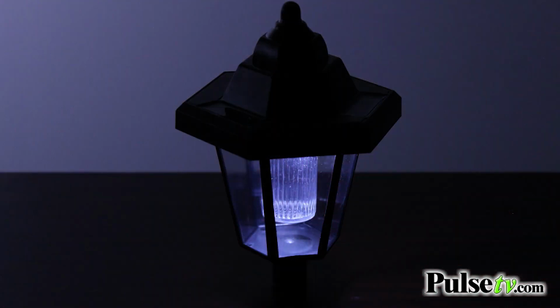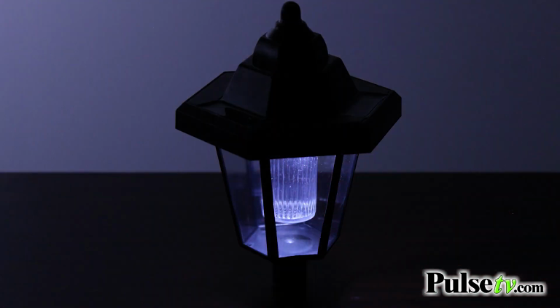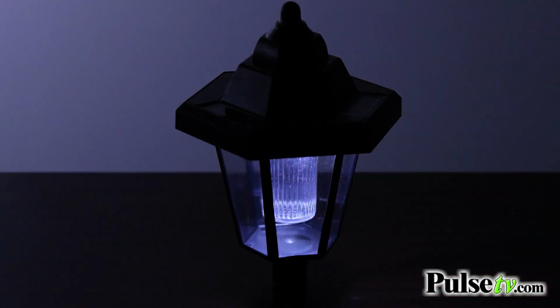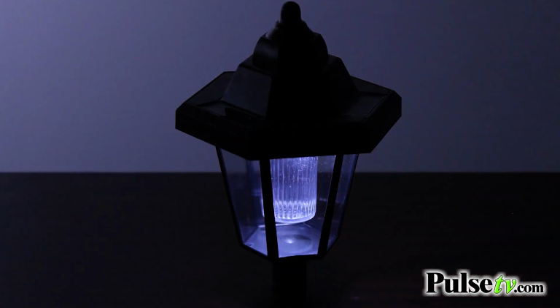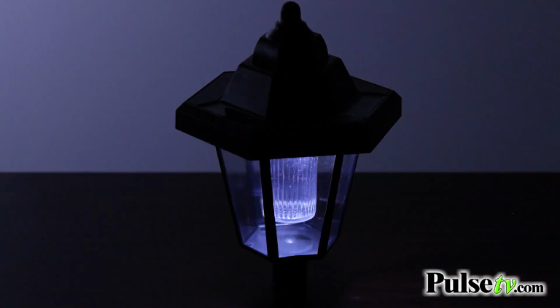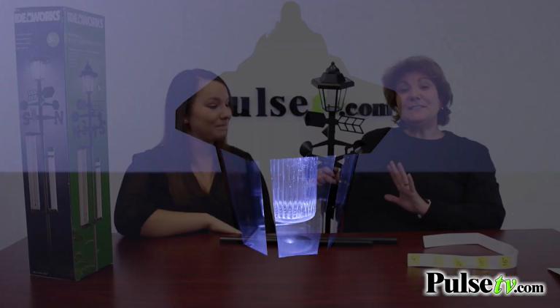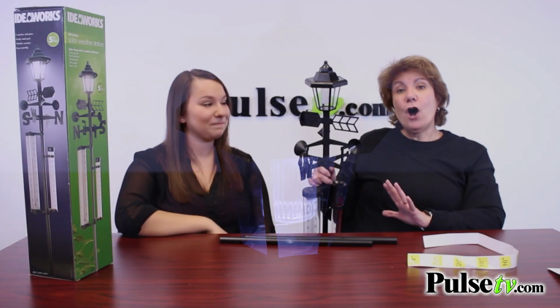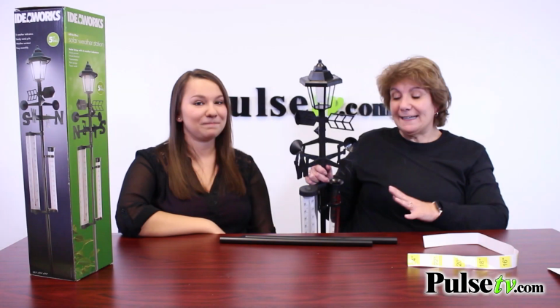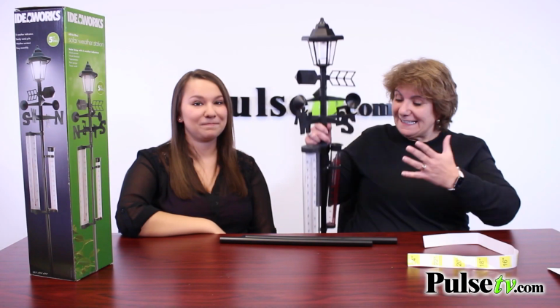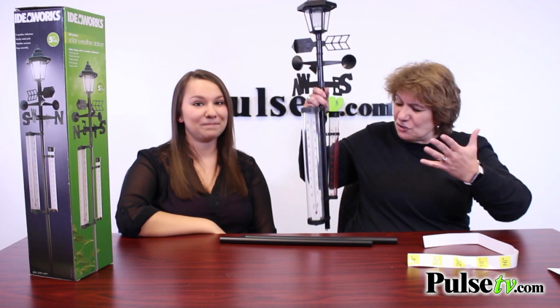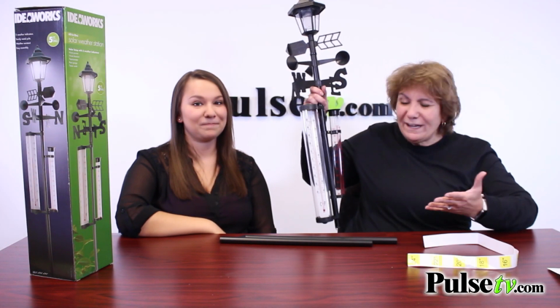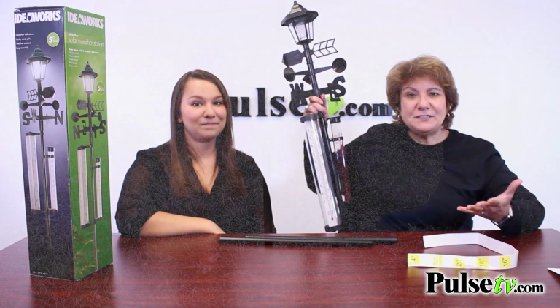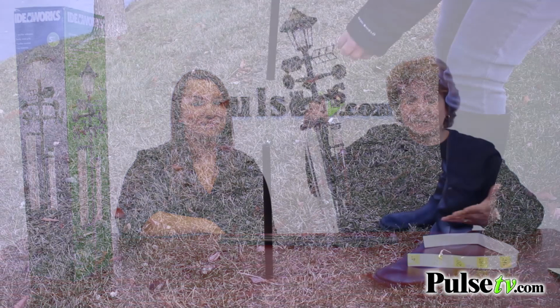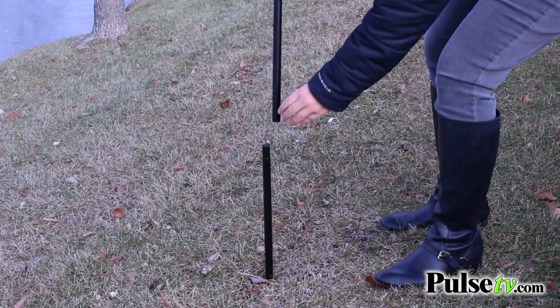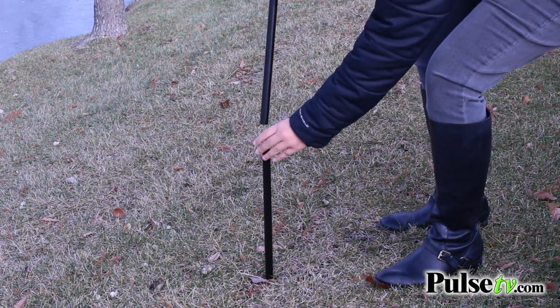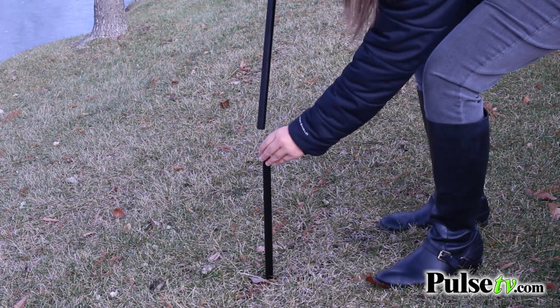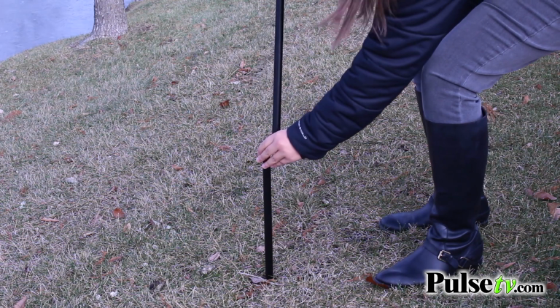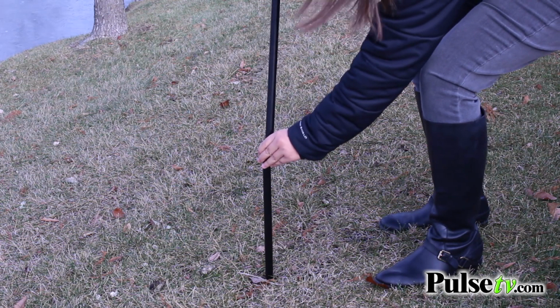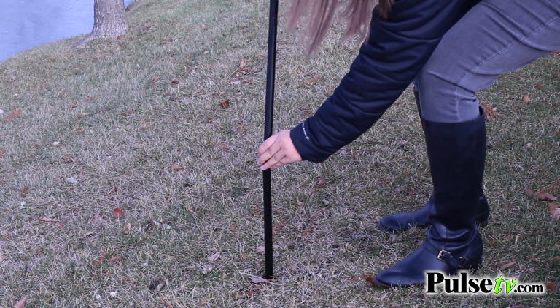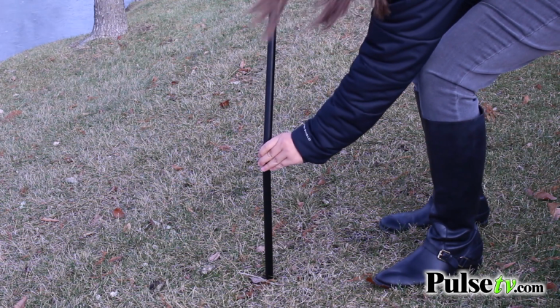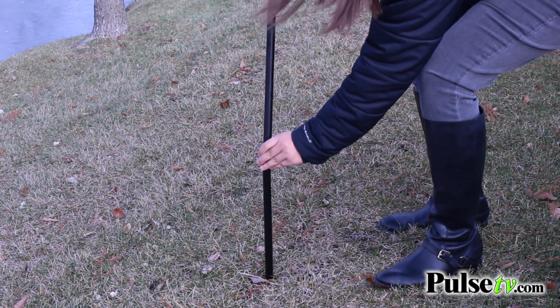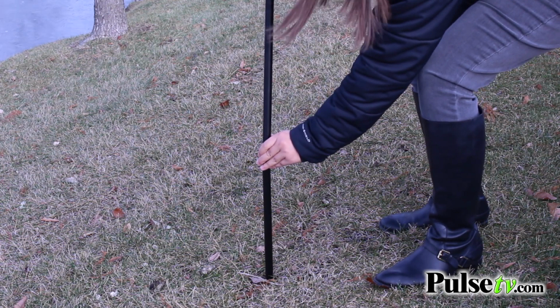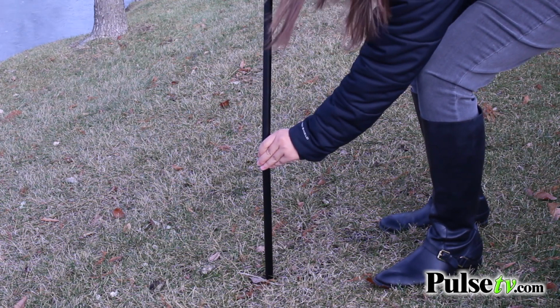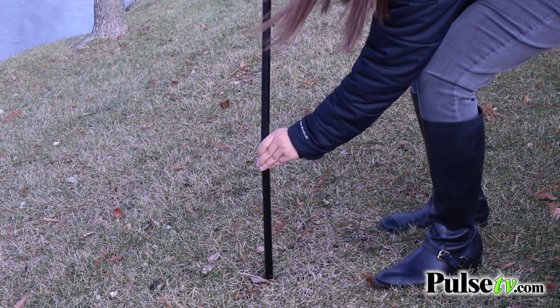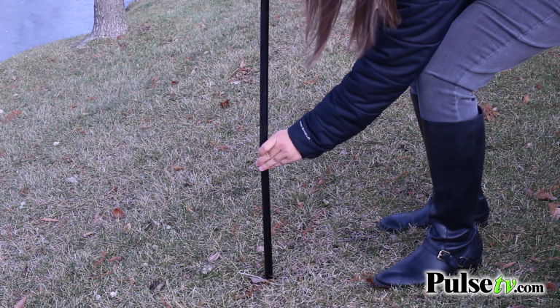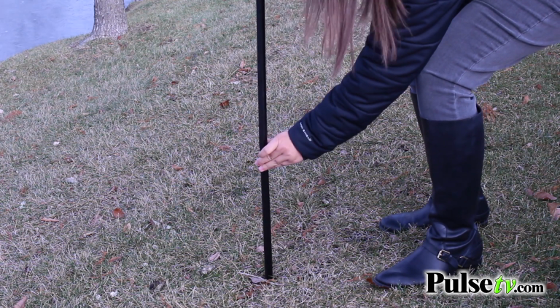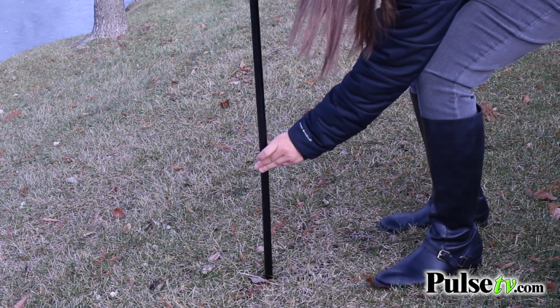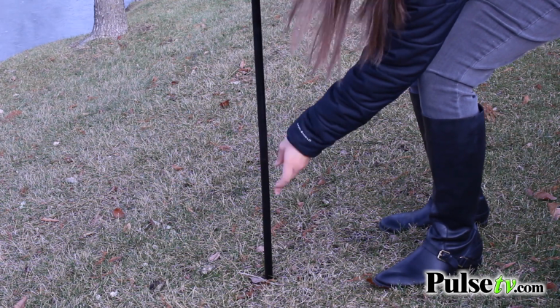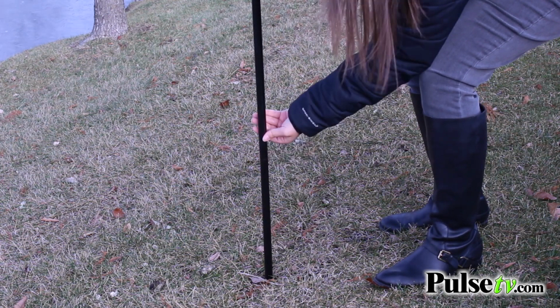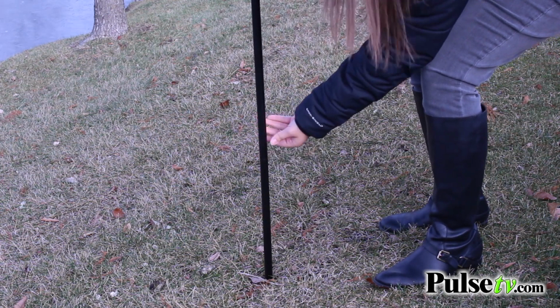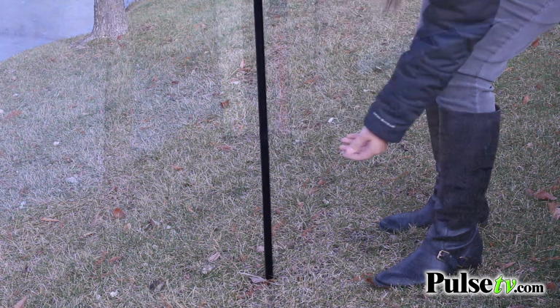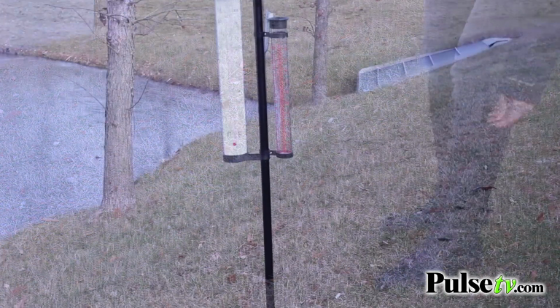It's five feet tall and it's so easy to assemble. It comes in three pieces that you just put together and stake anywhere you want it.